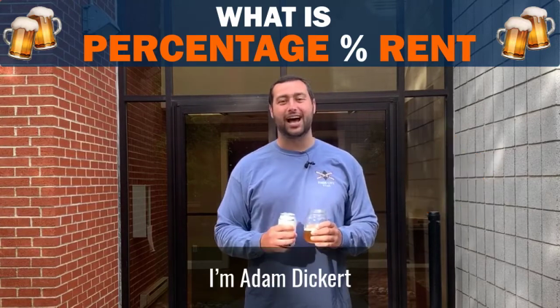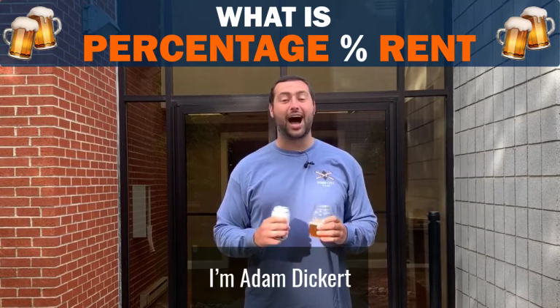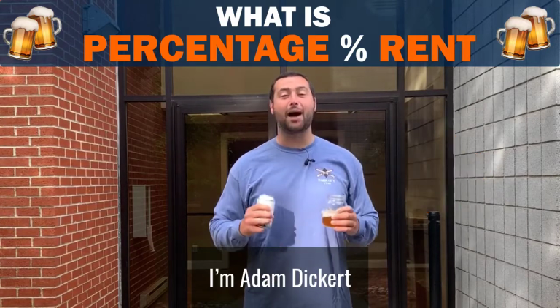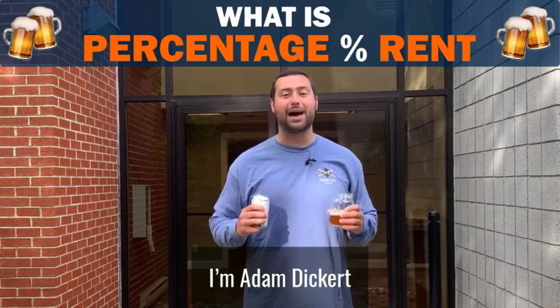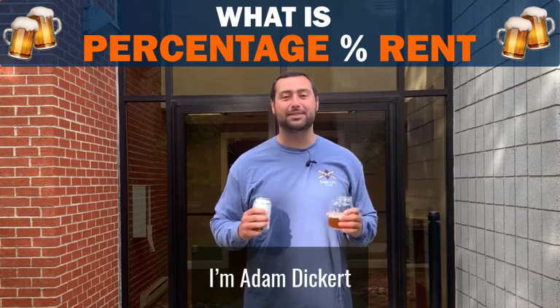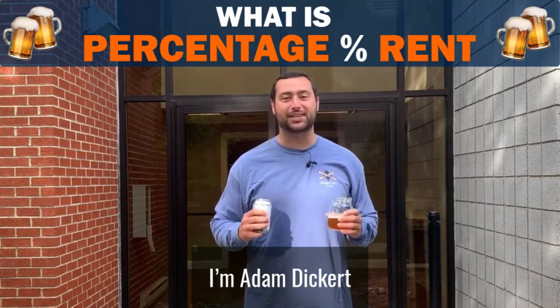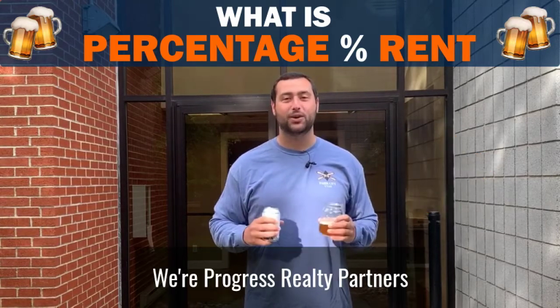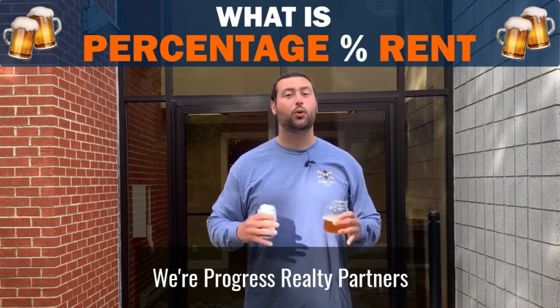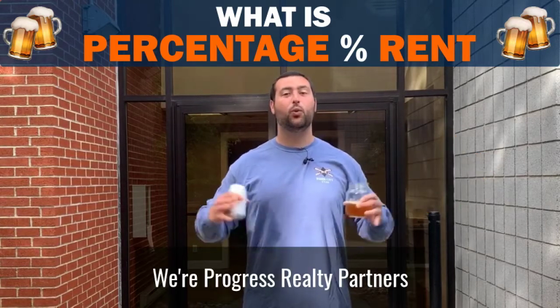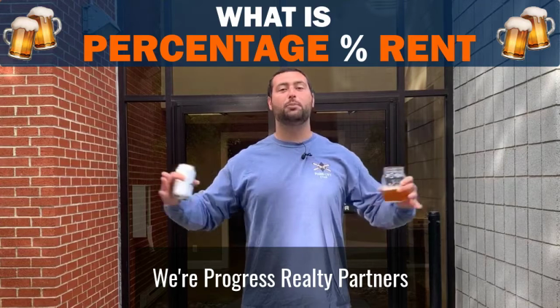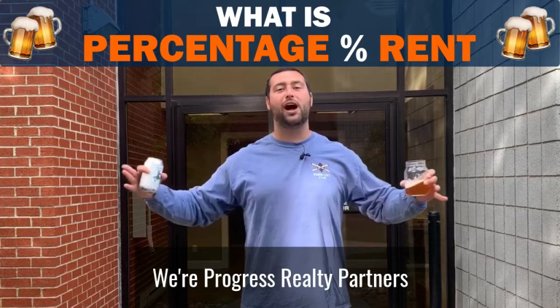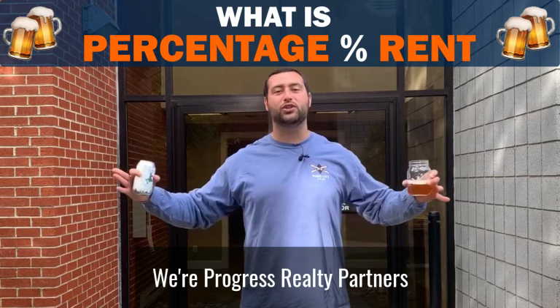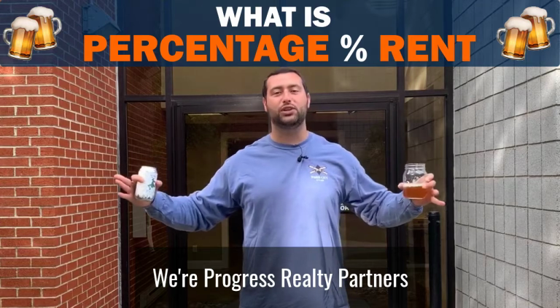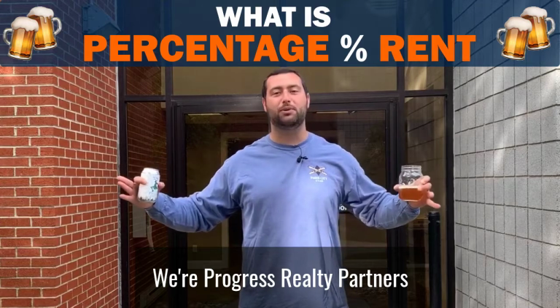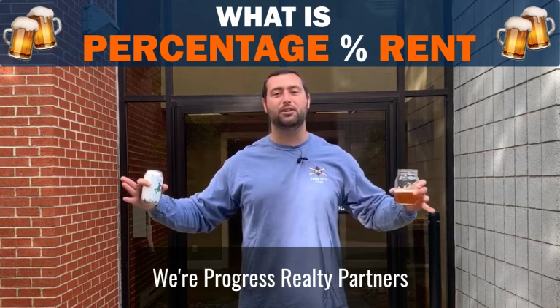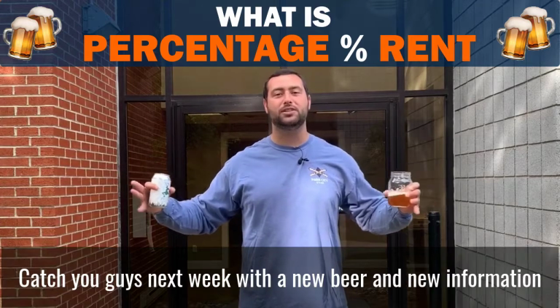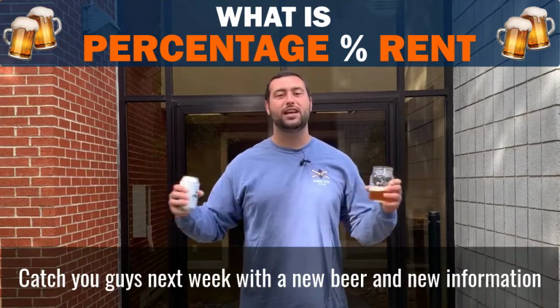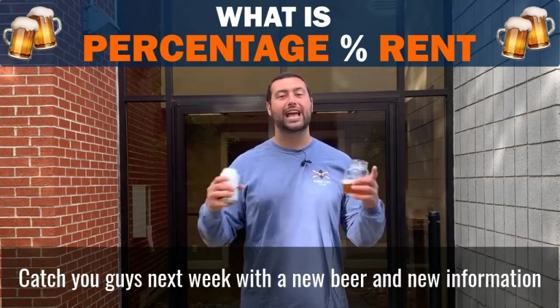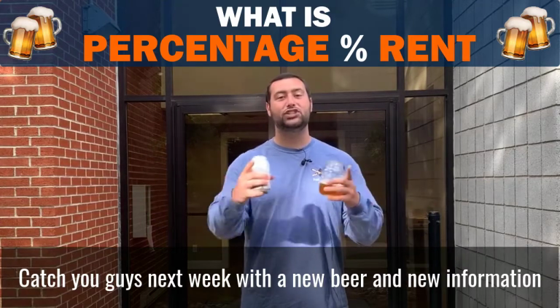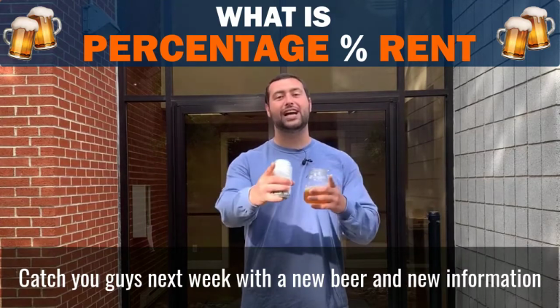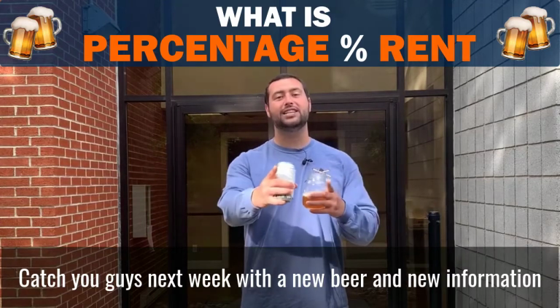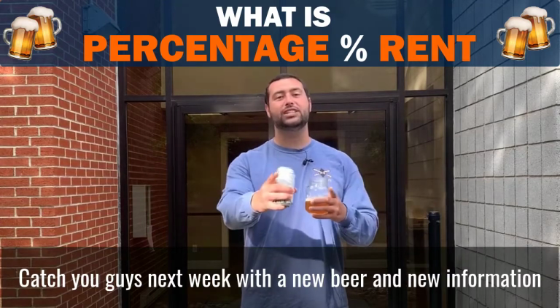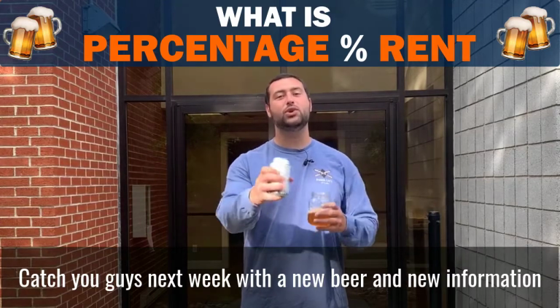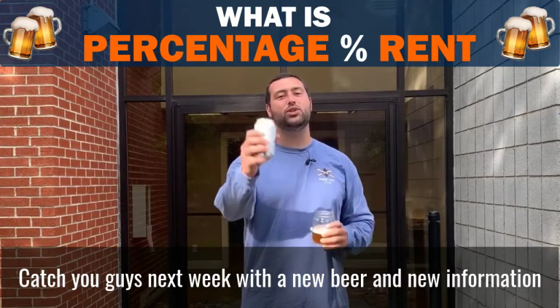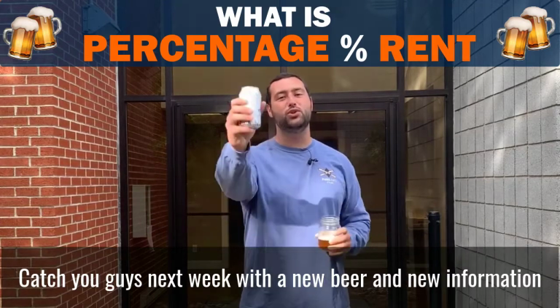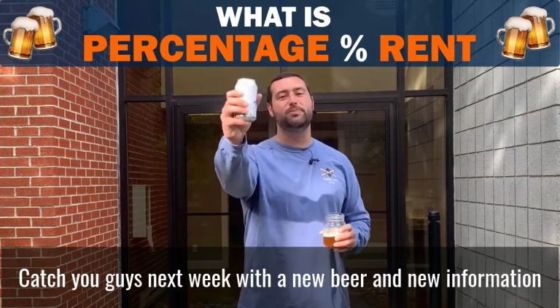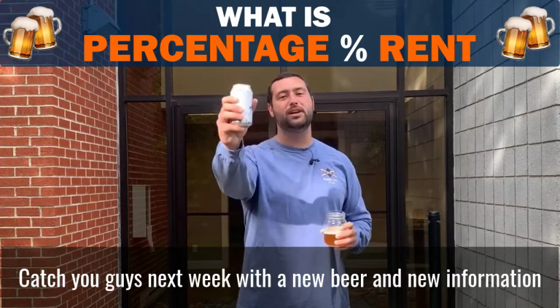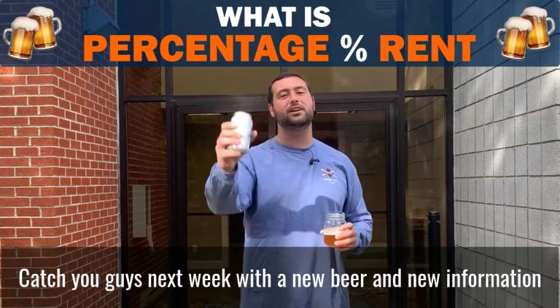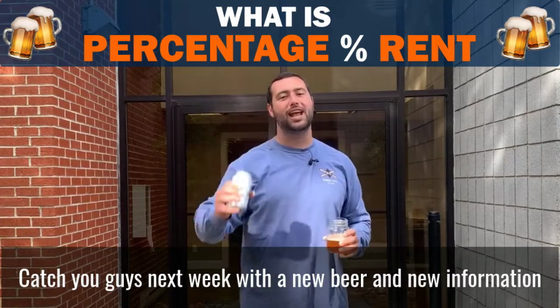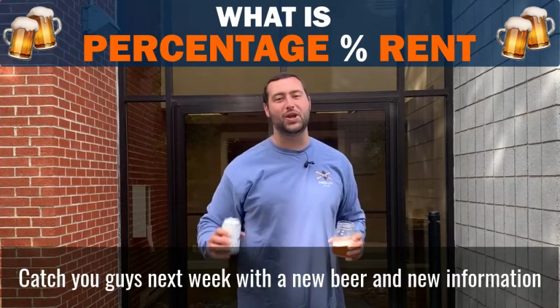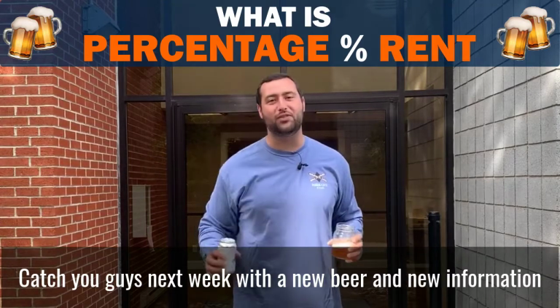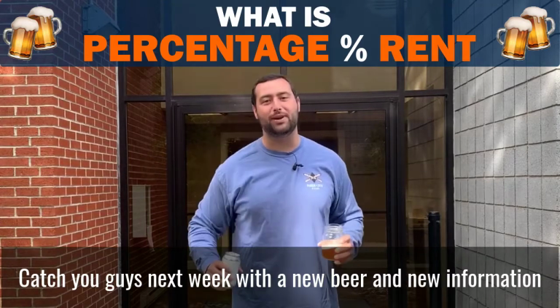I'm Adam Dickert. We're Progress Realty Partners. Catch you guys next week with a new beer and new information.